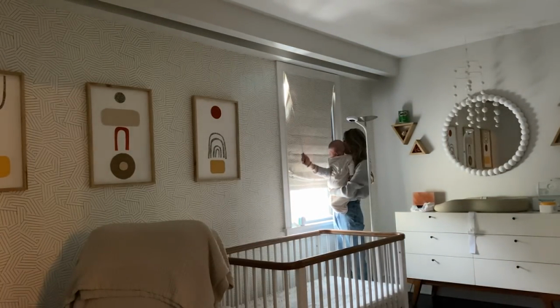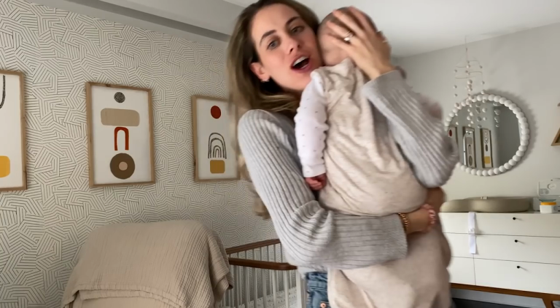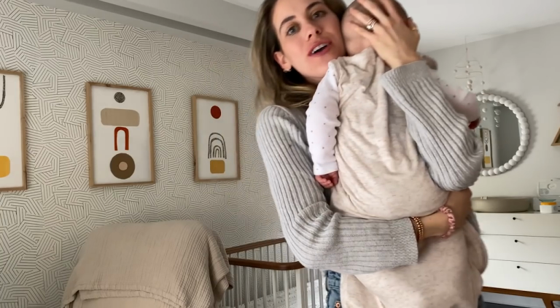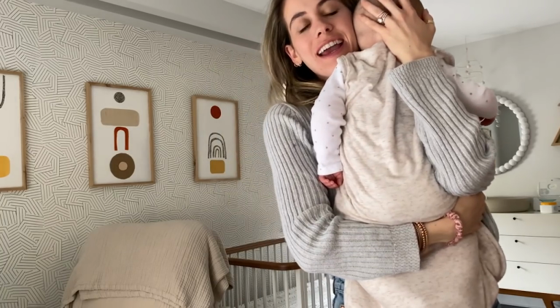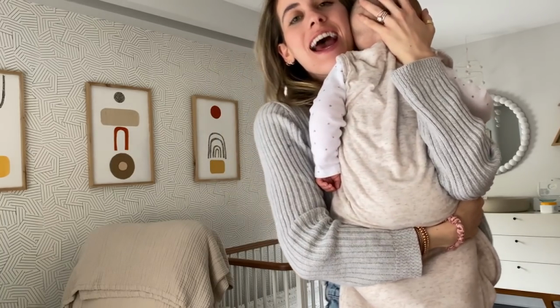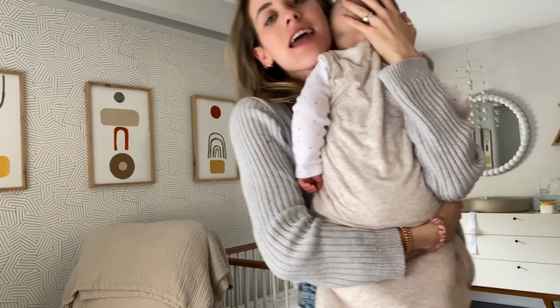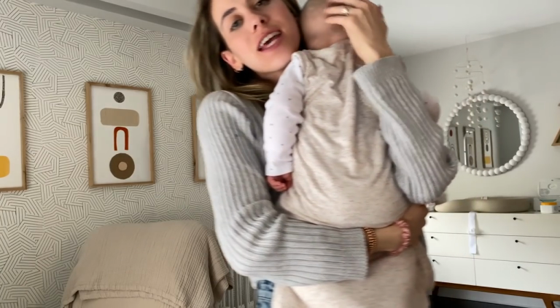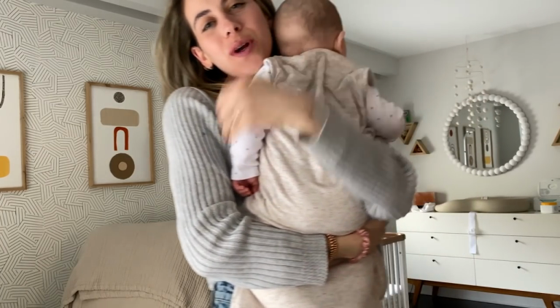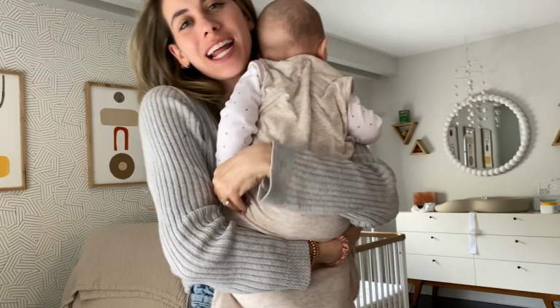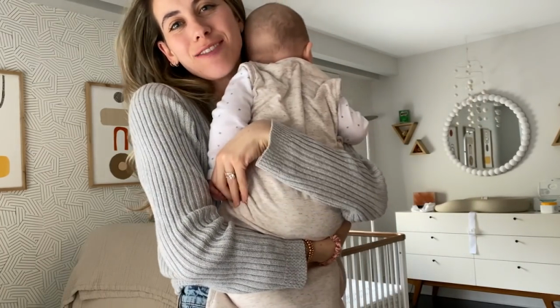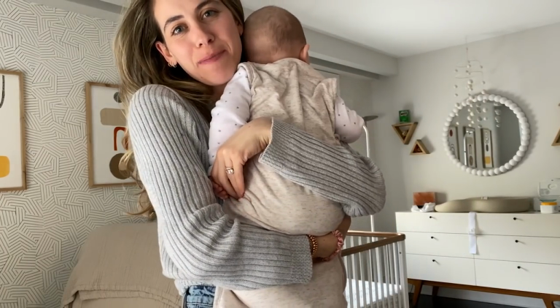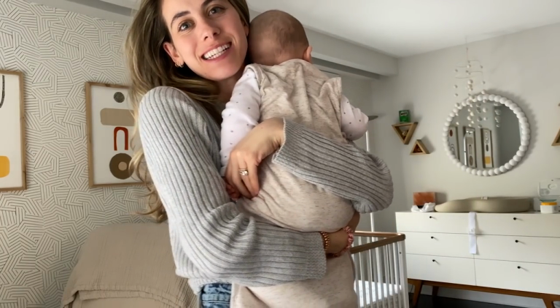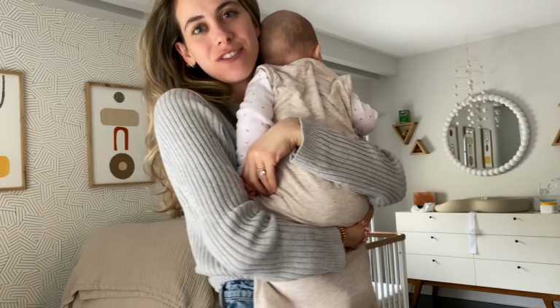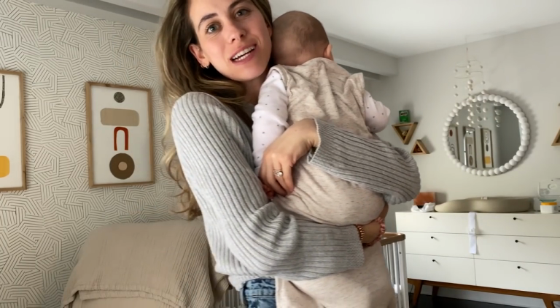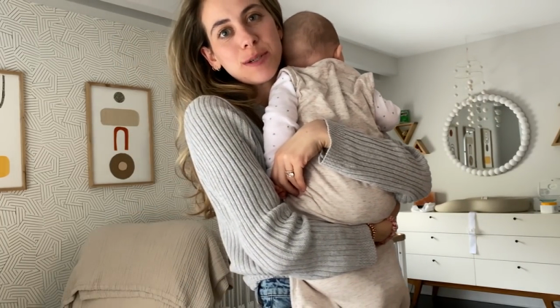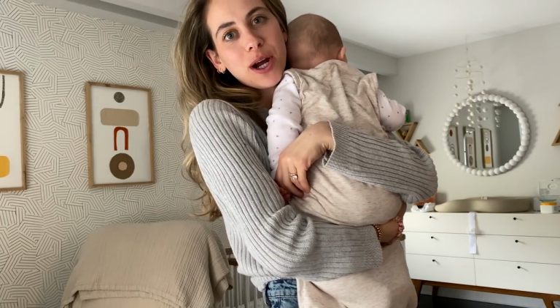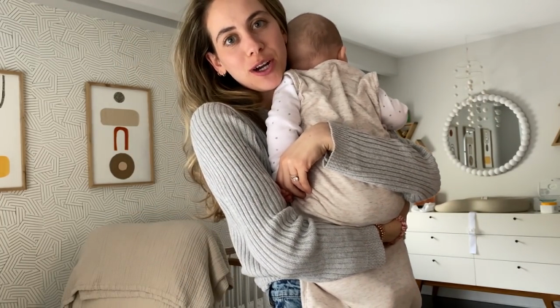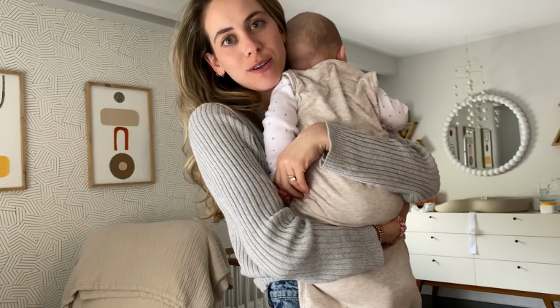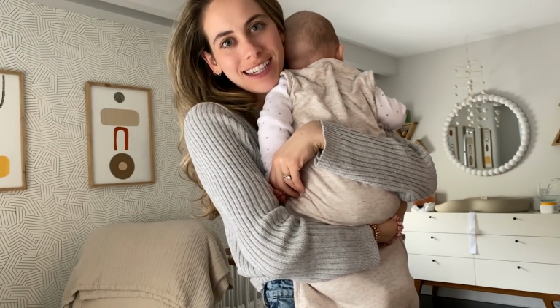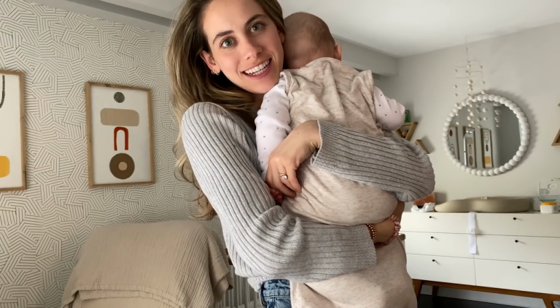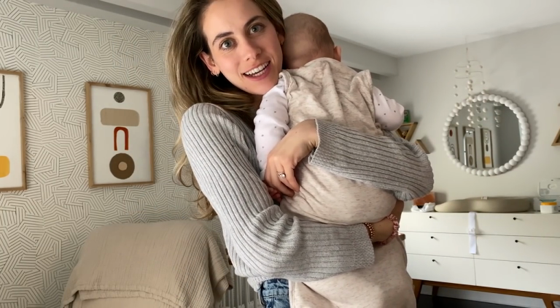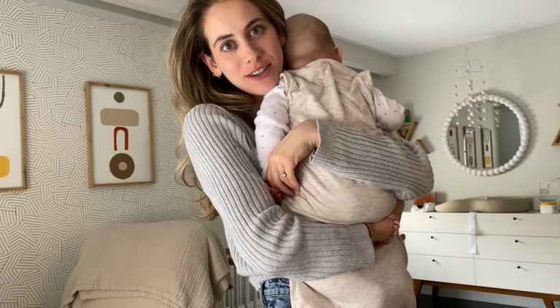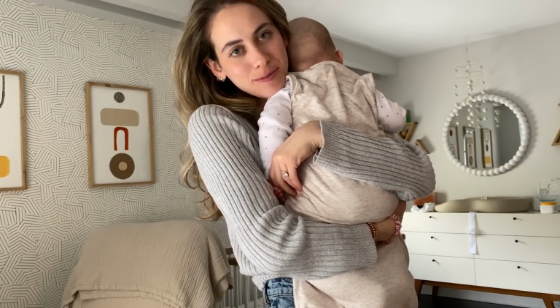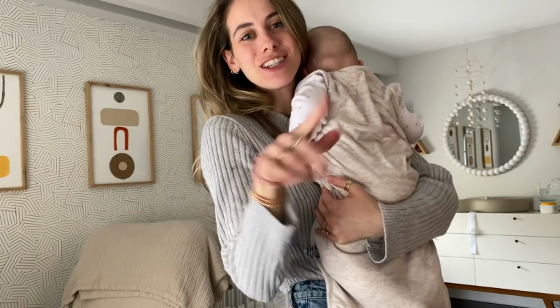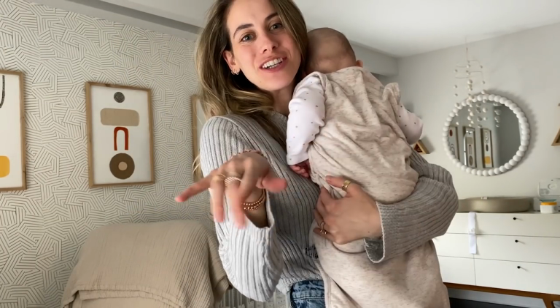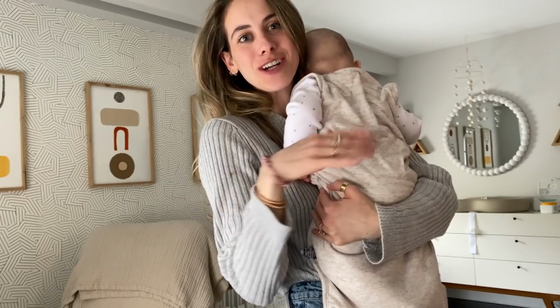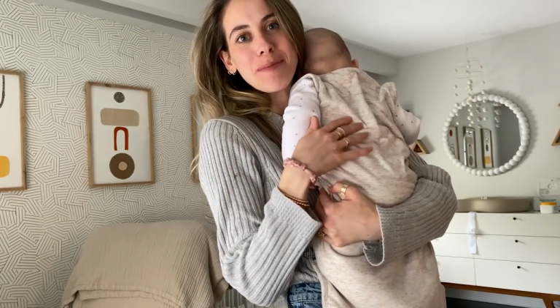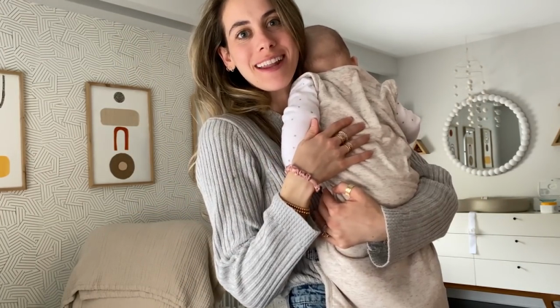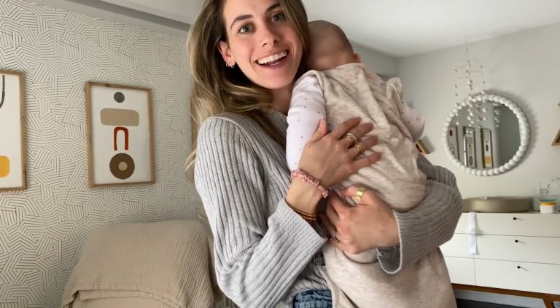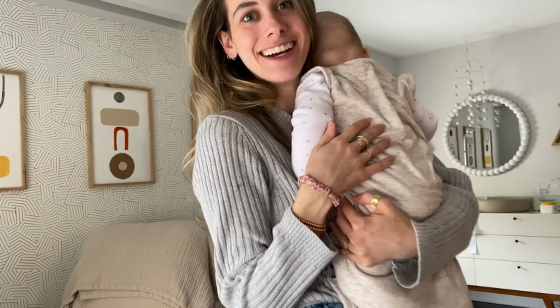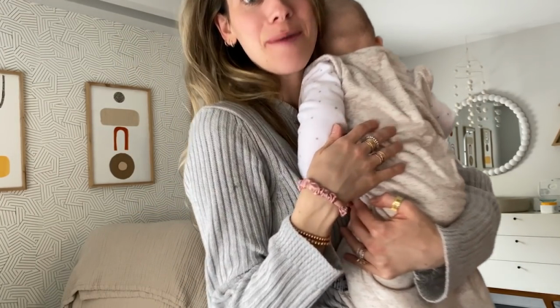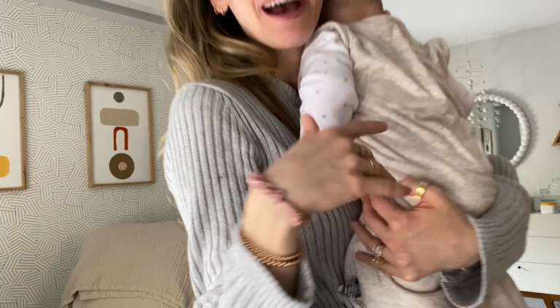Okay, I think we're gonna have to make this video tomorrow. How does that sound? I'll show you the tripod then. Bye.